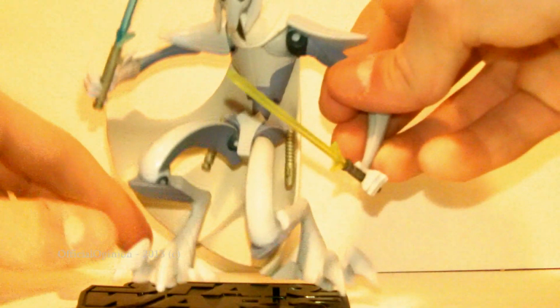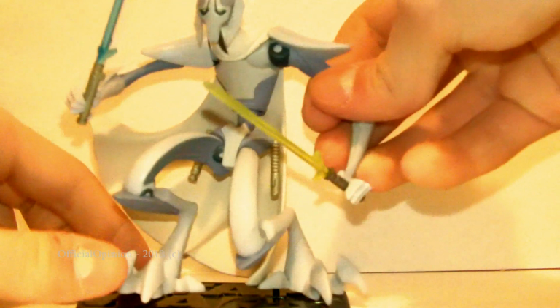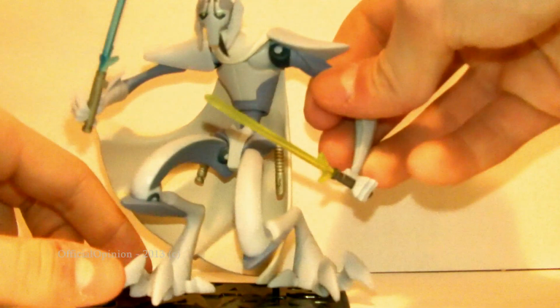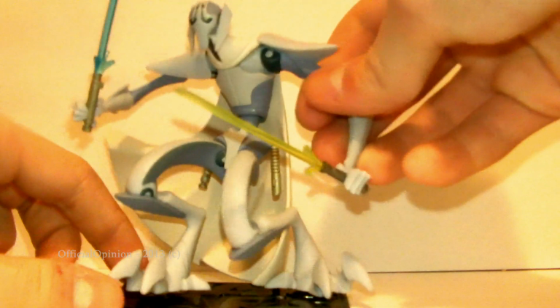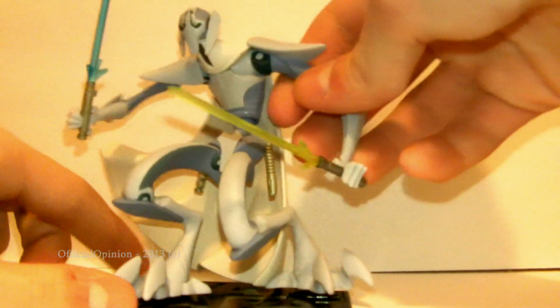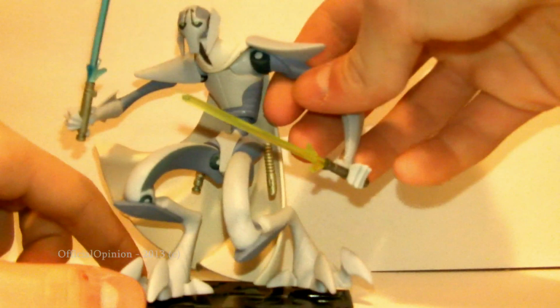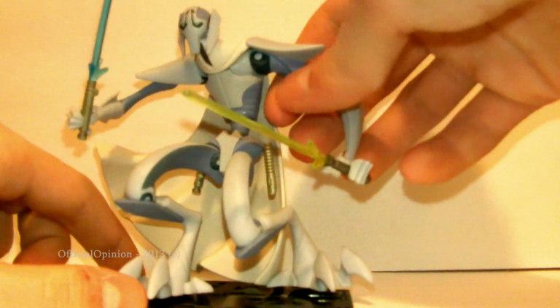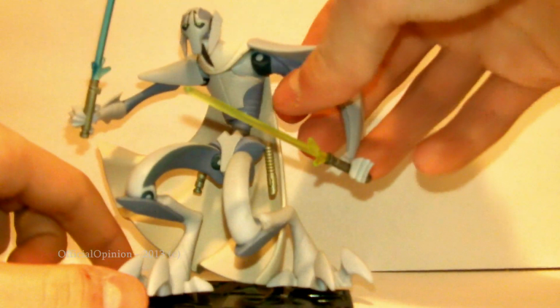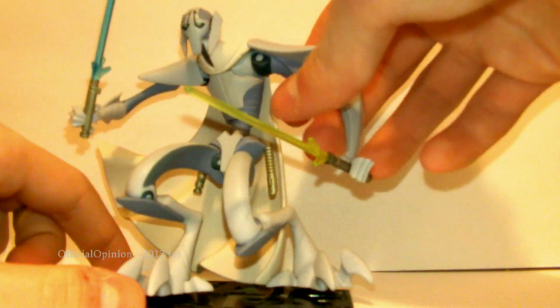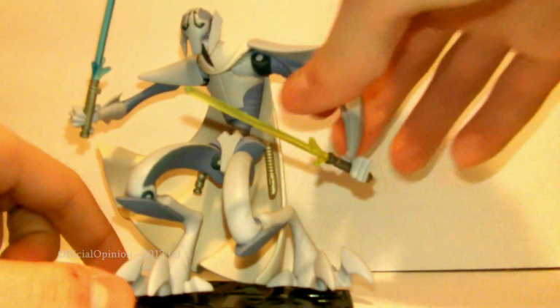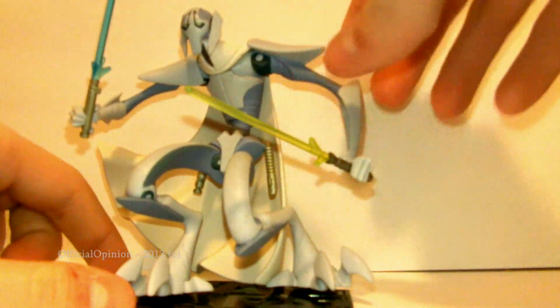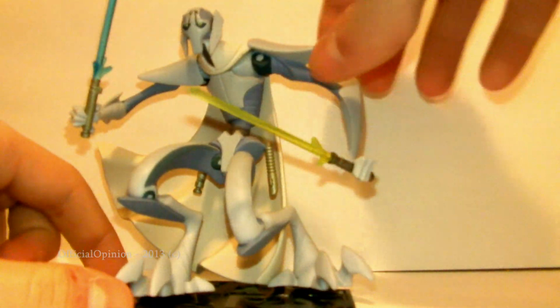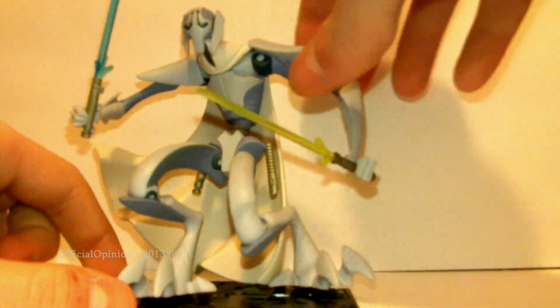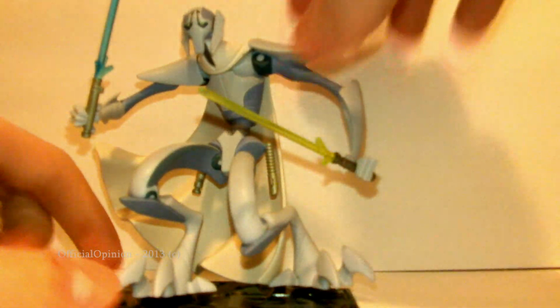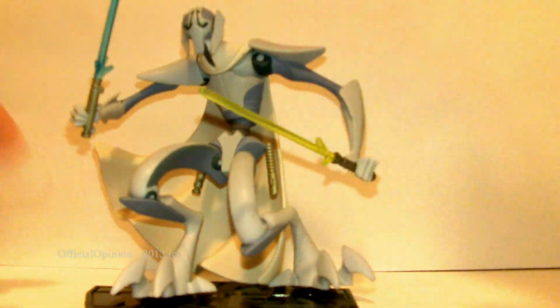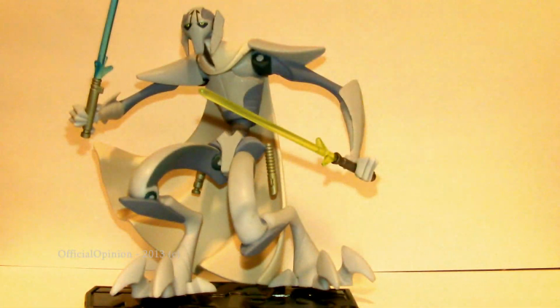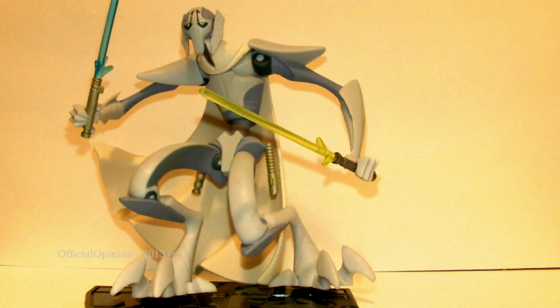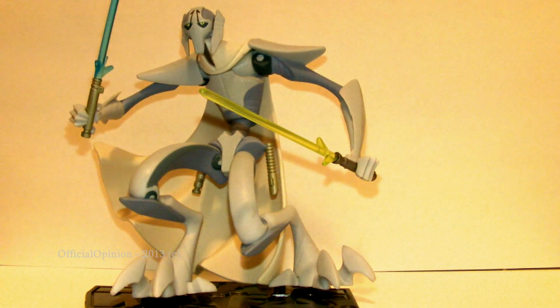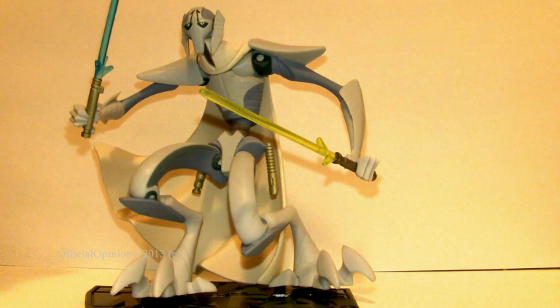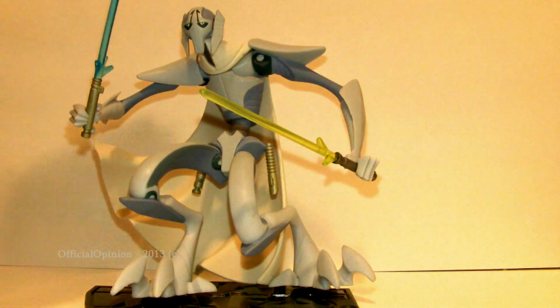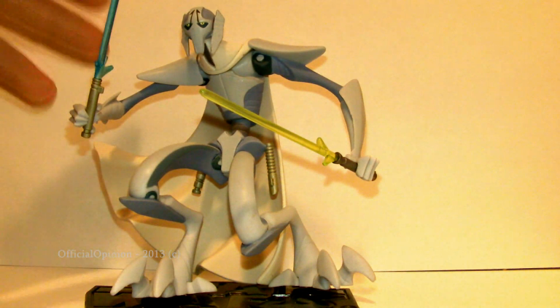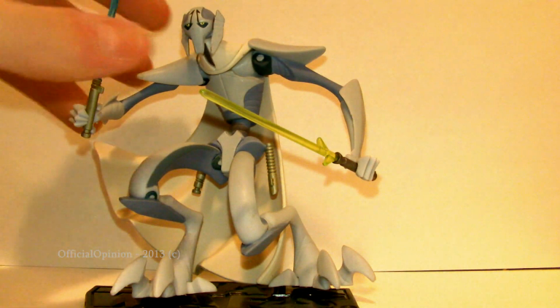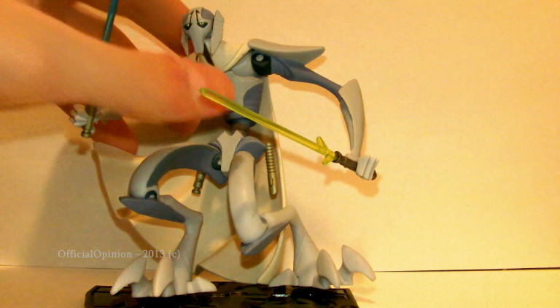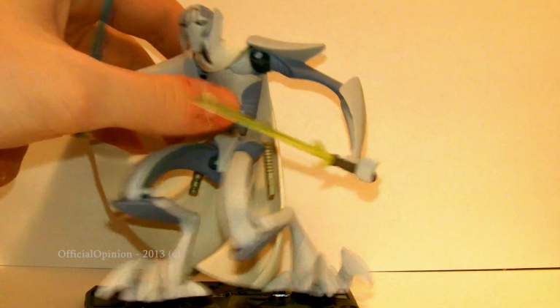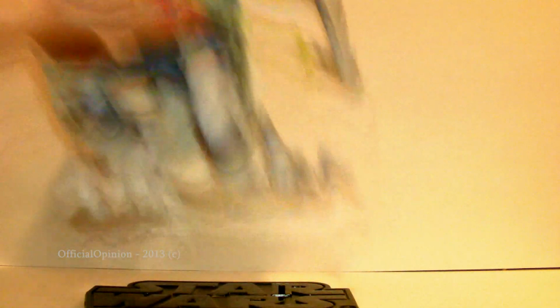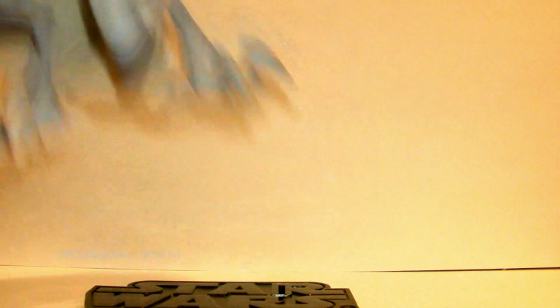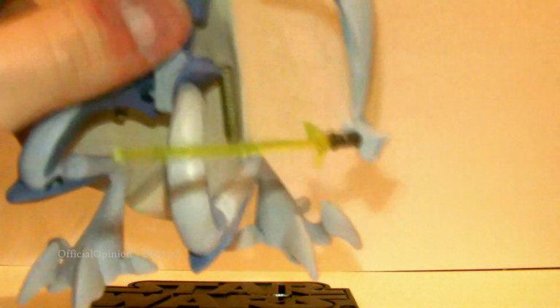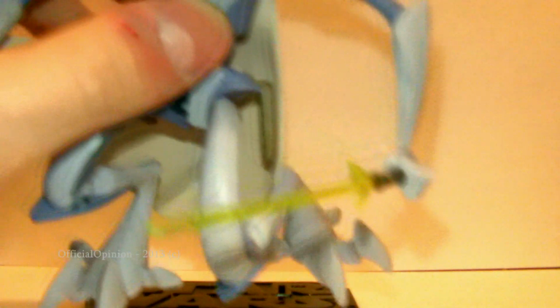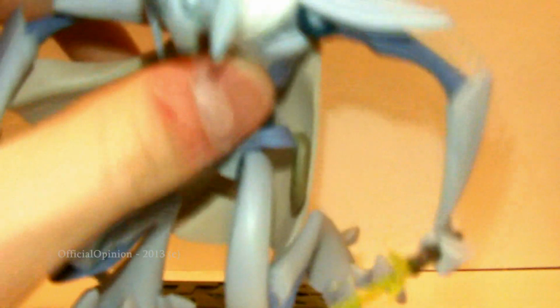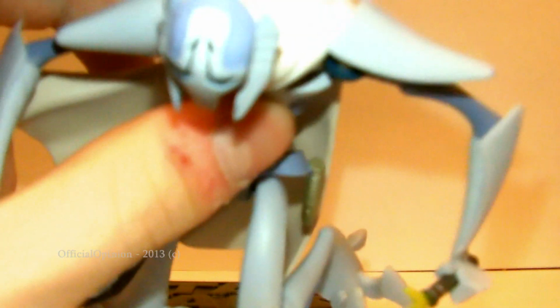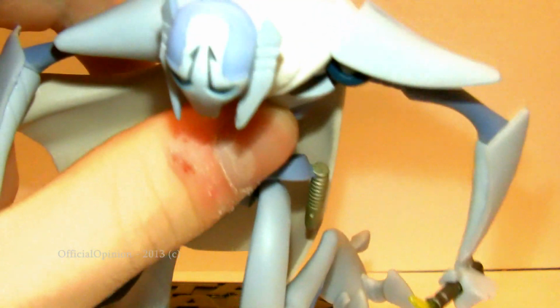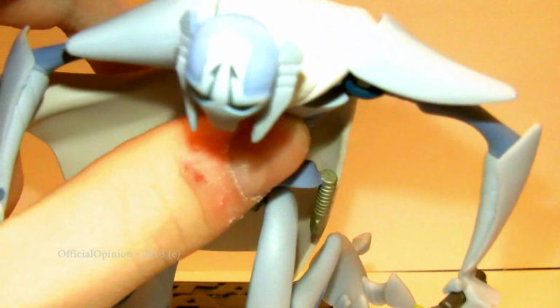So really cool figure — definitely recommend picking him up if you see one. Really like the detail, especially on that head sculpt.